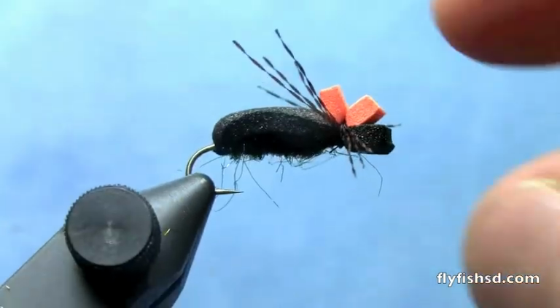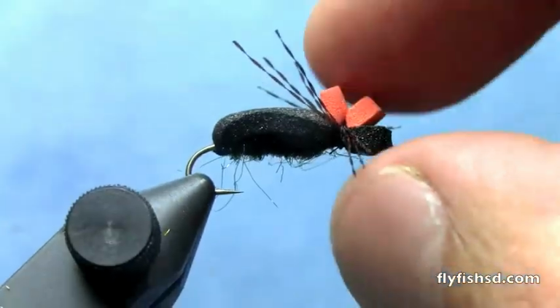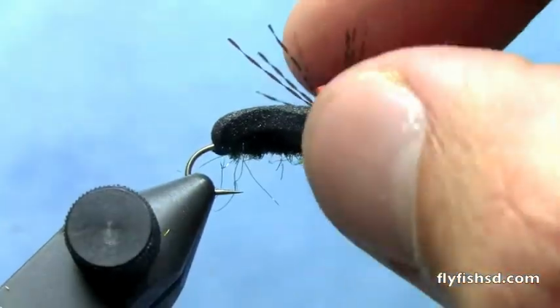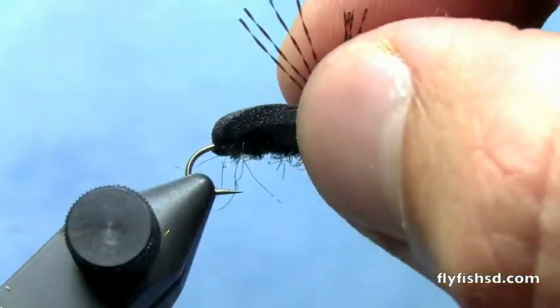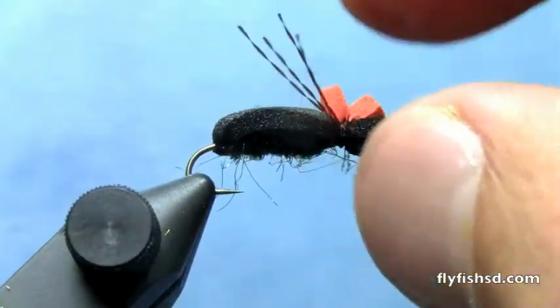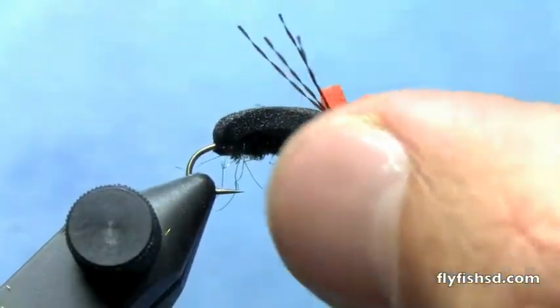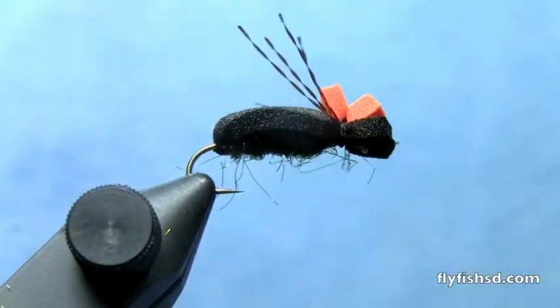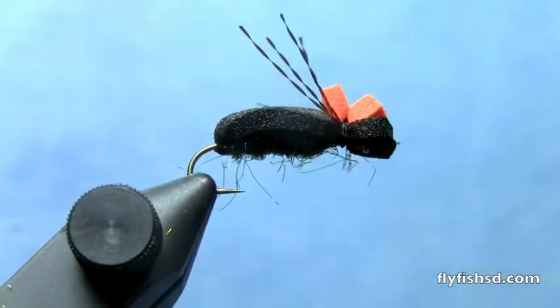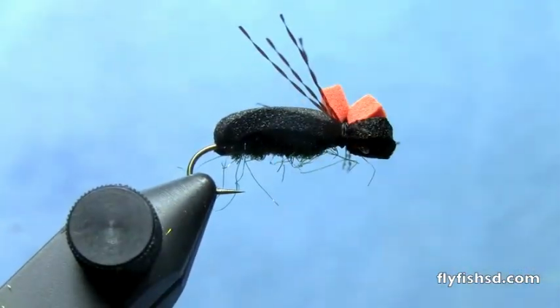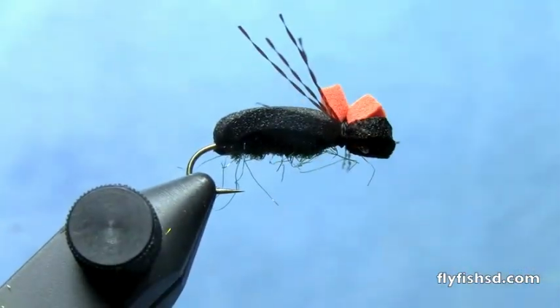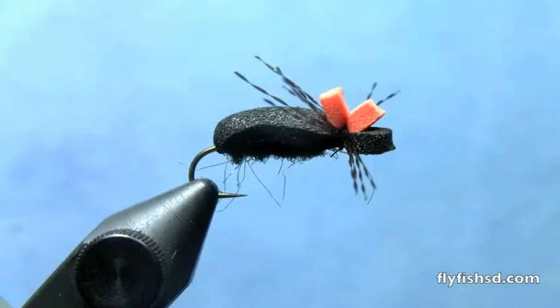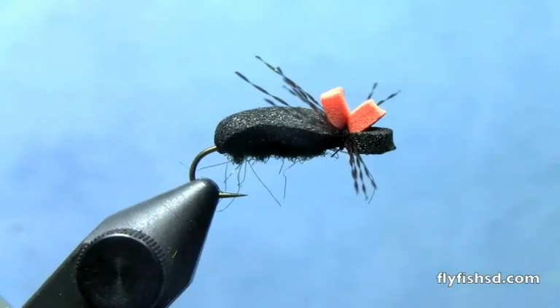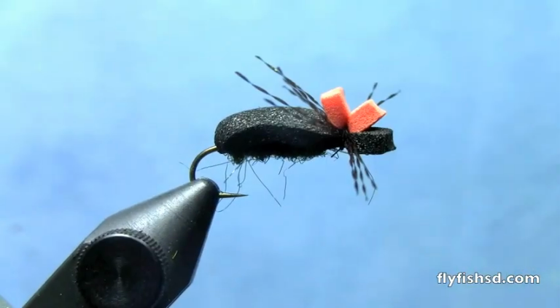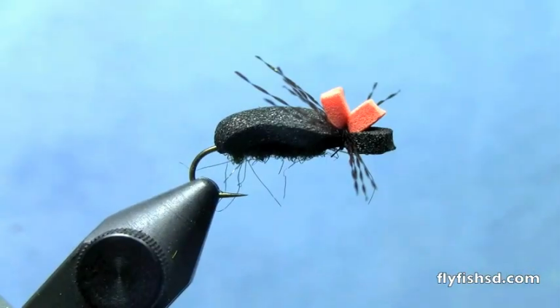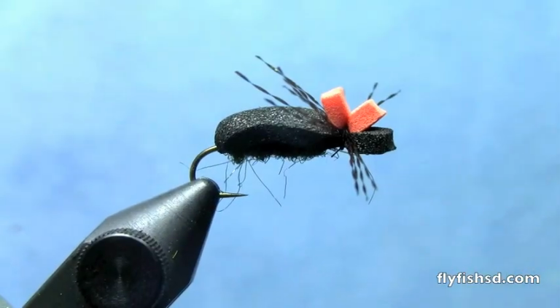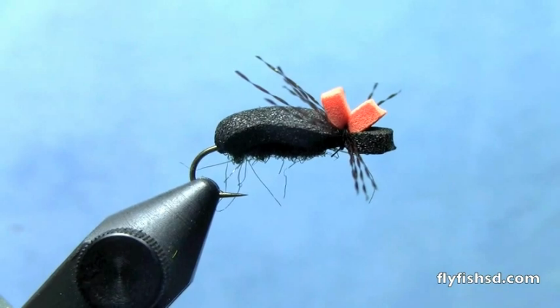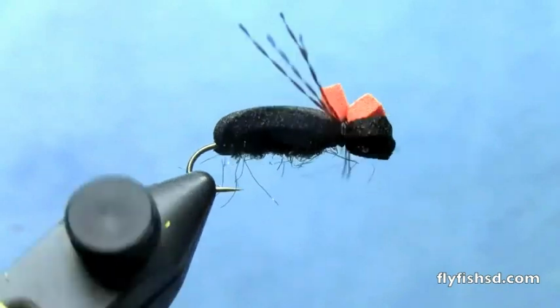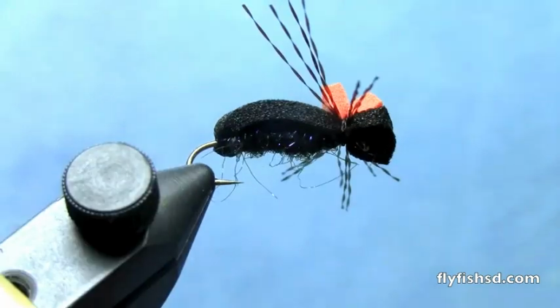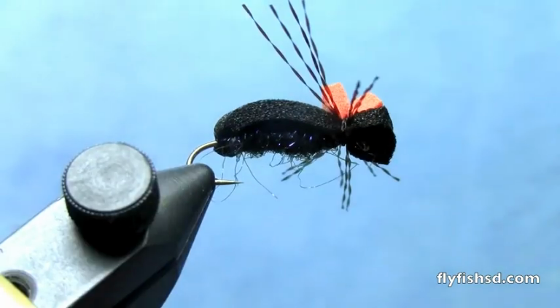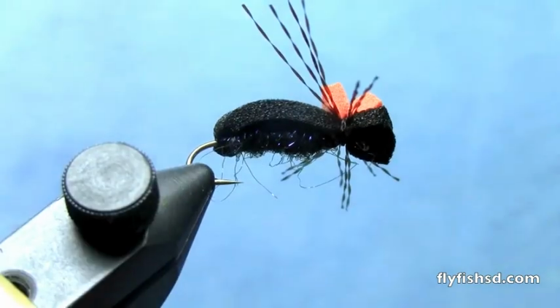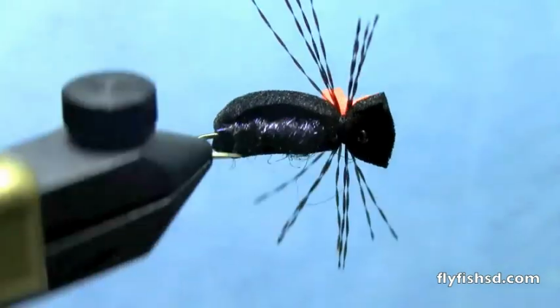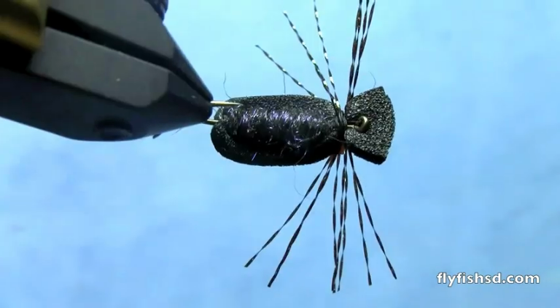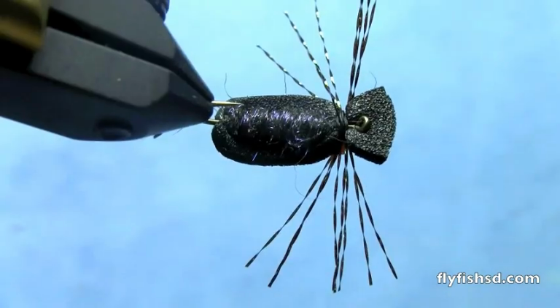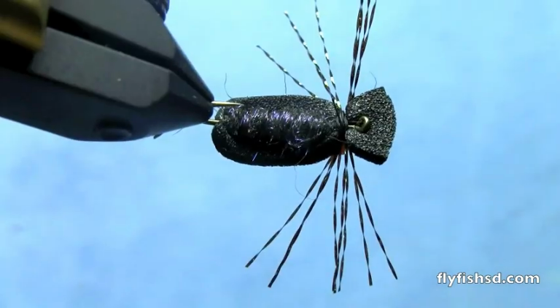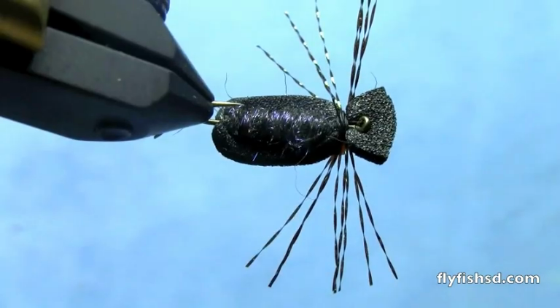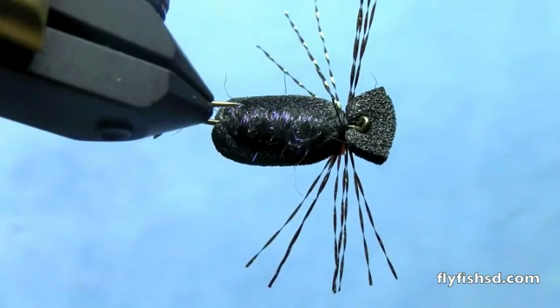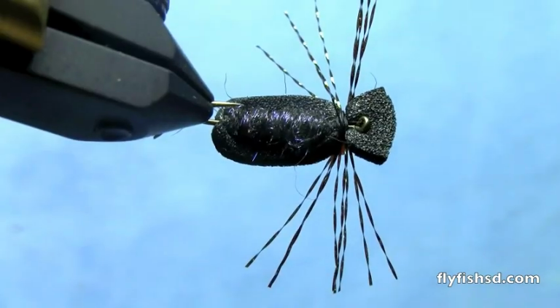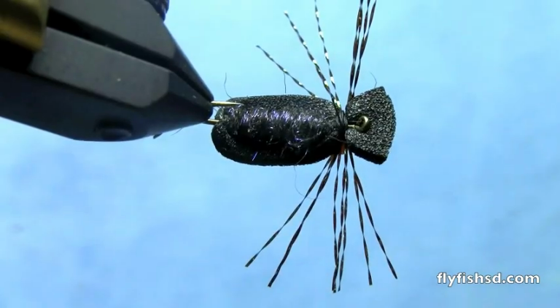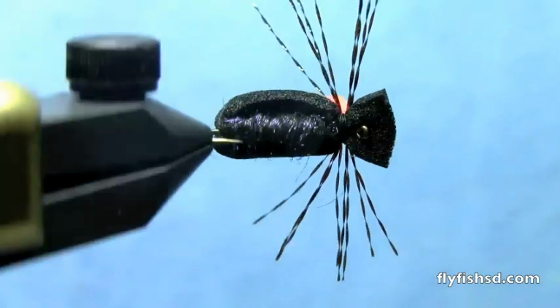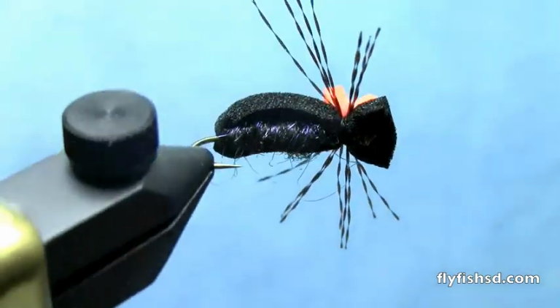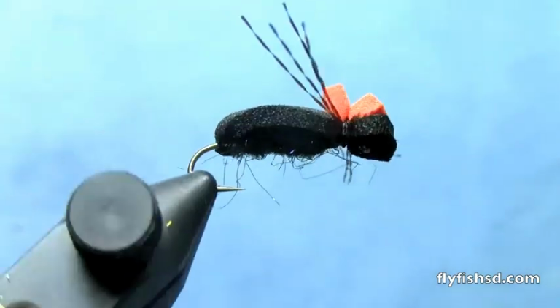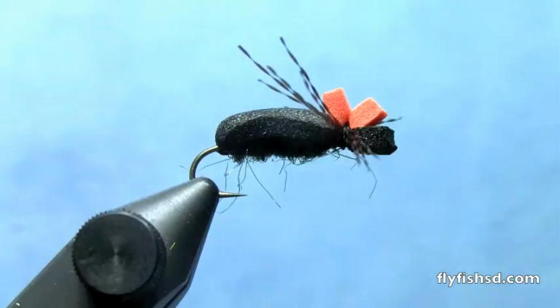And there we have a finished foam beetle — one of our most productive patterns for the summertime.